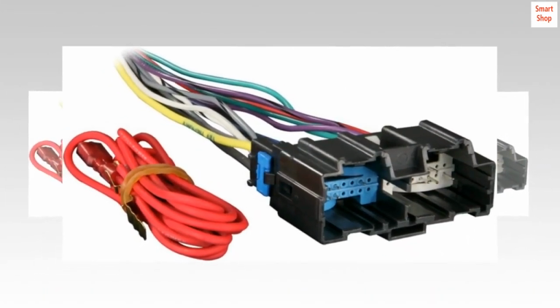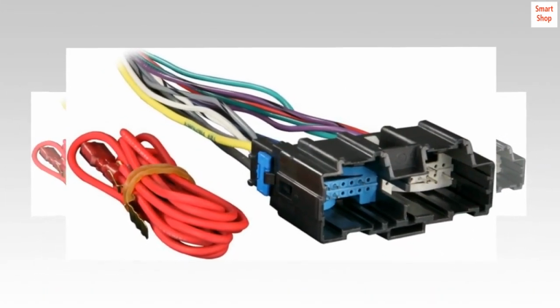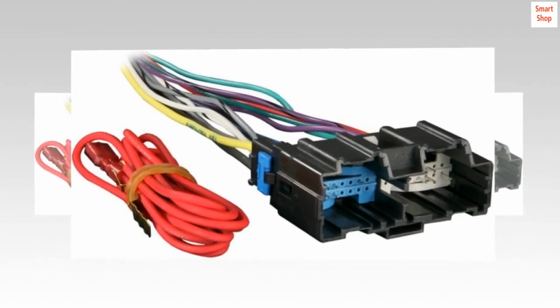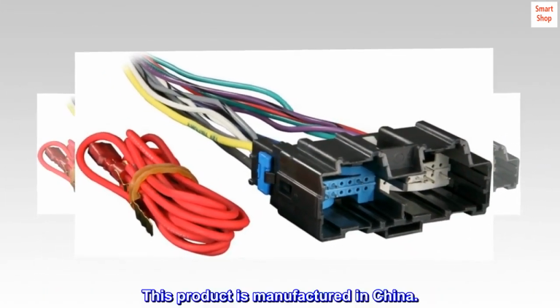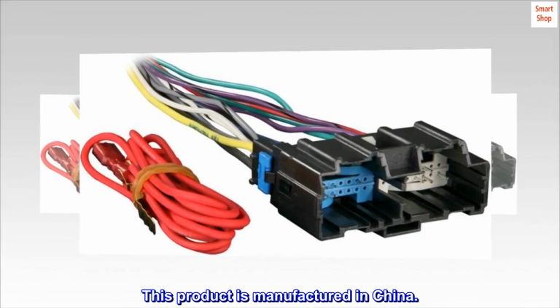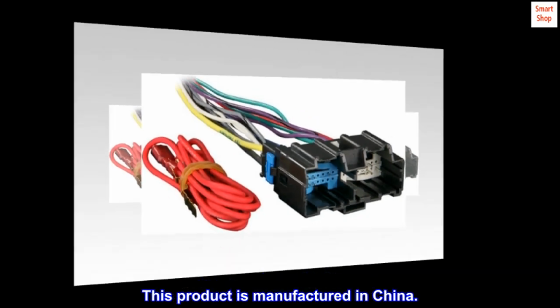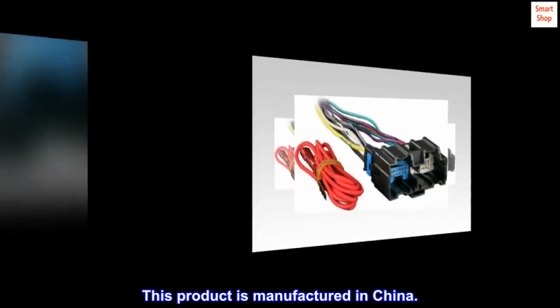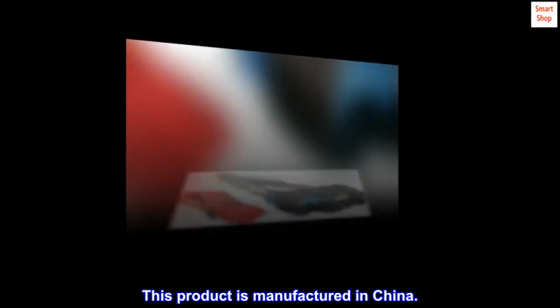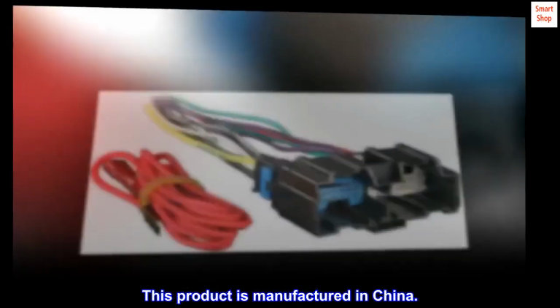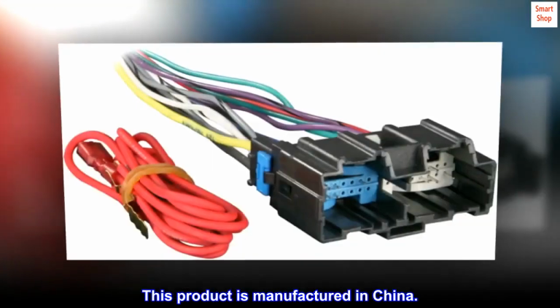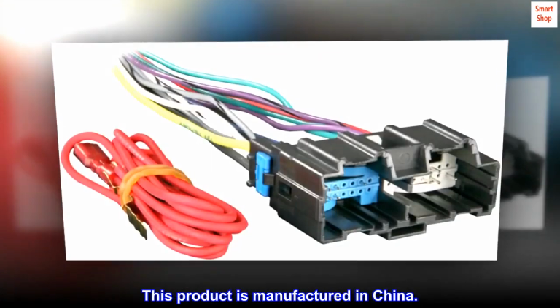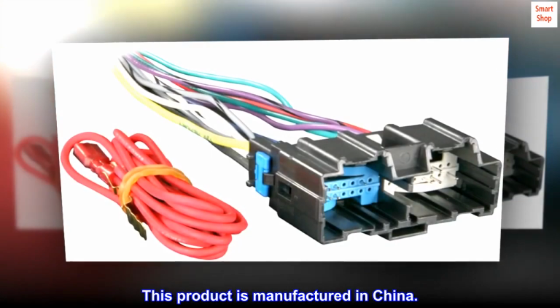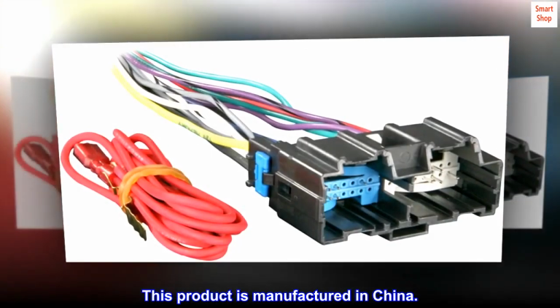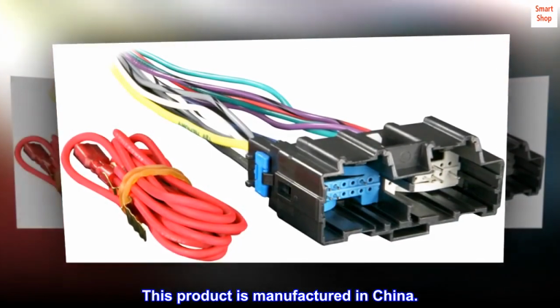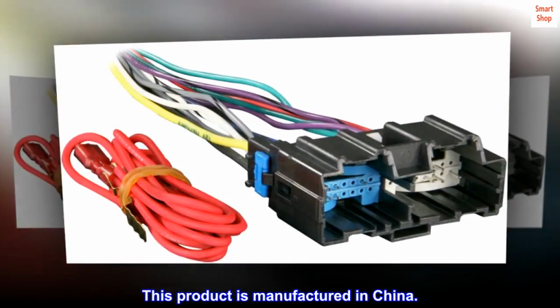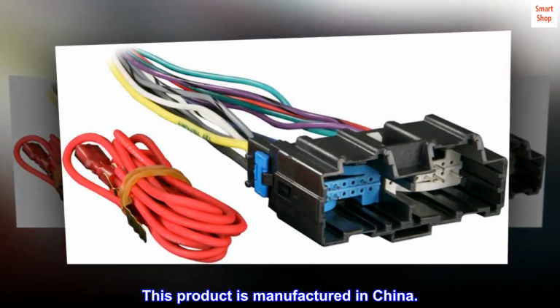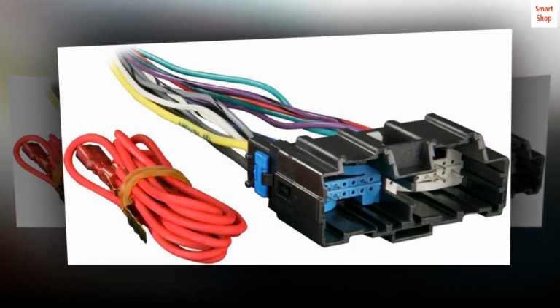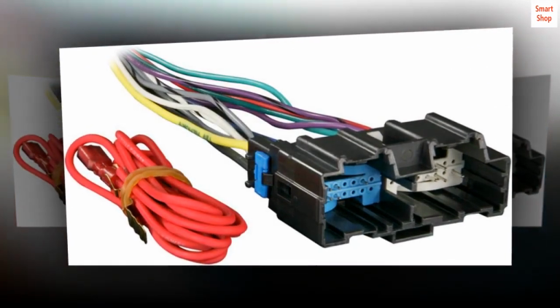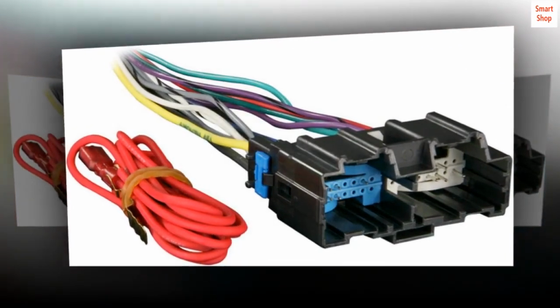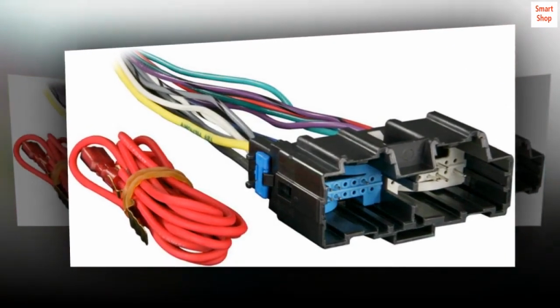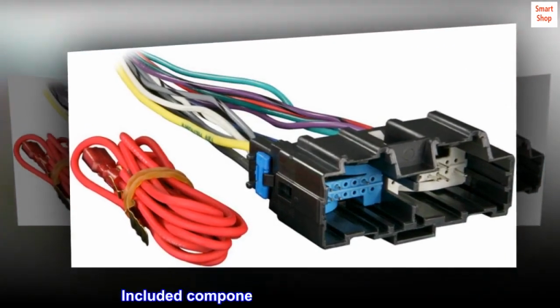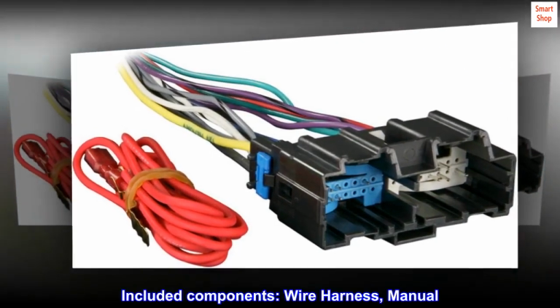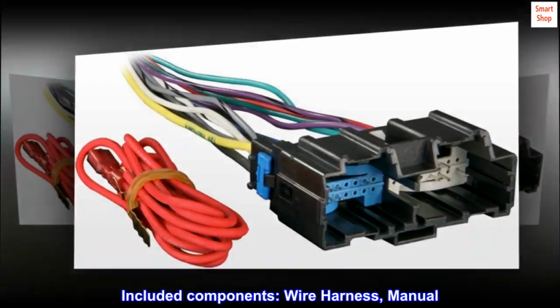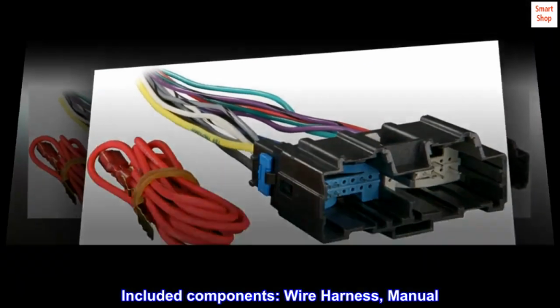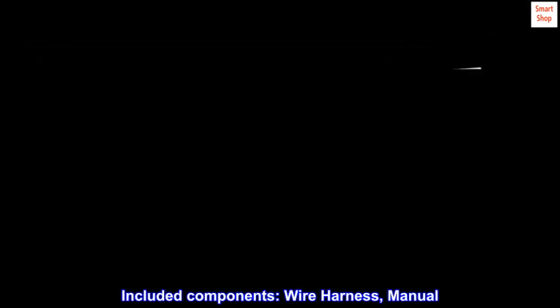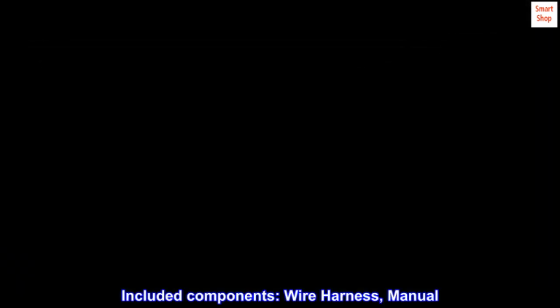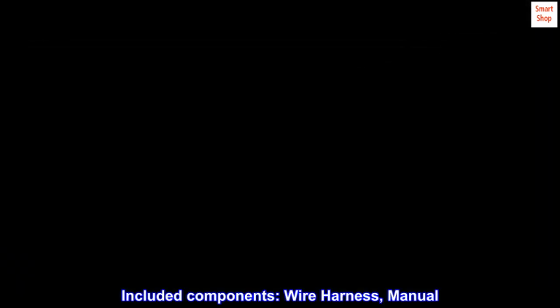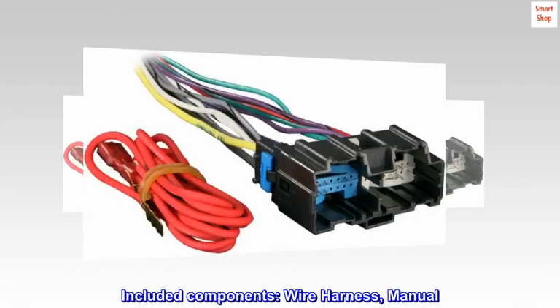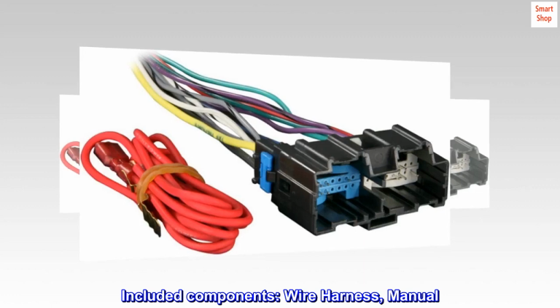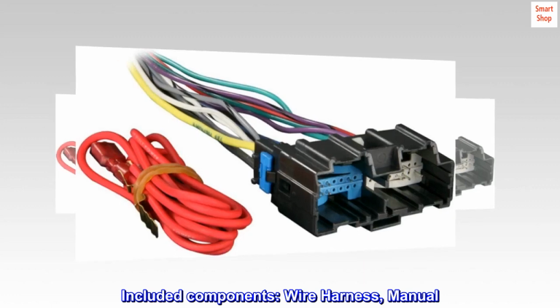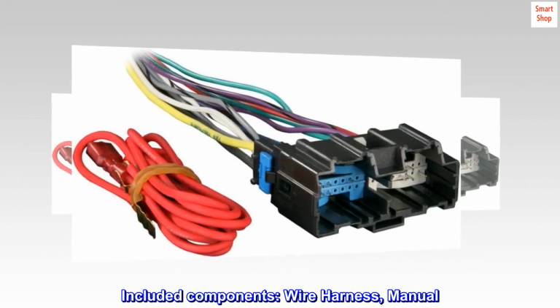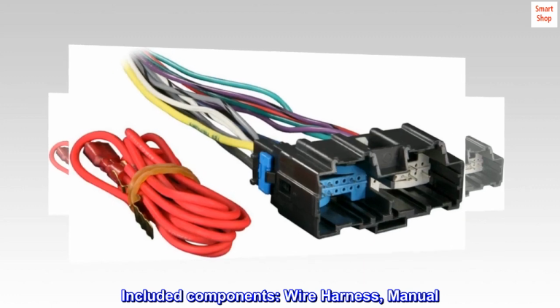This product is manufactured in China. Included components: wire harness and manual.